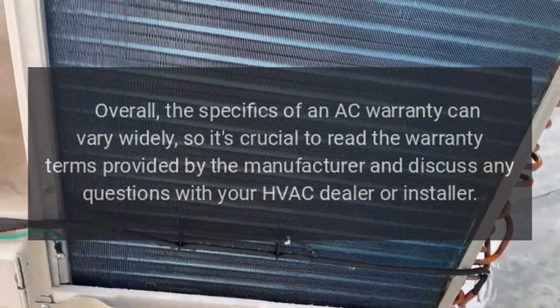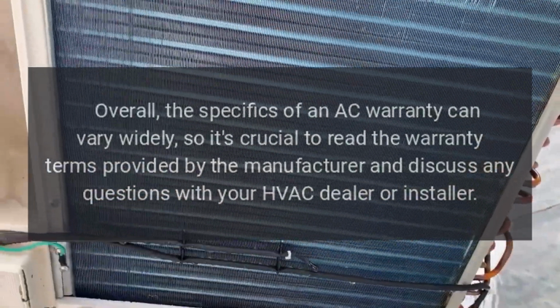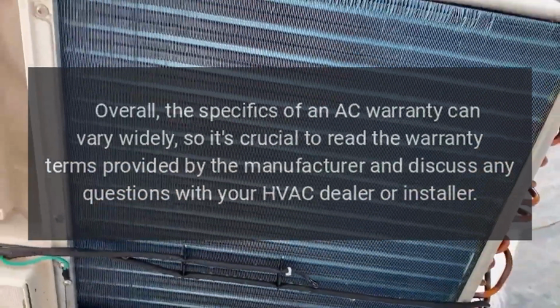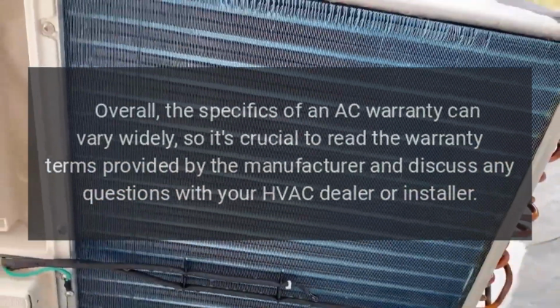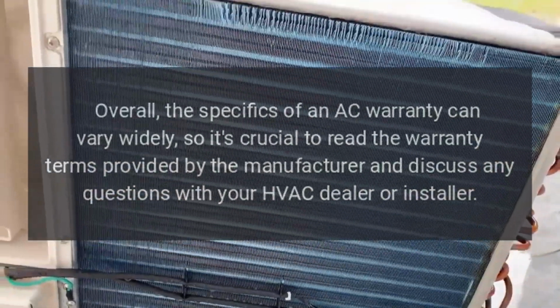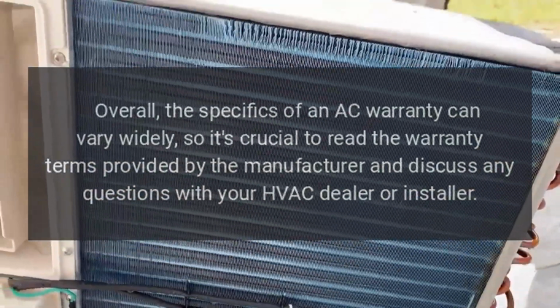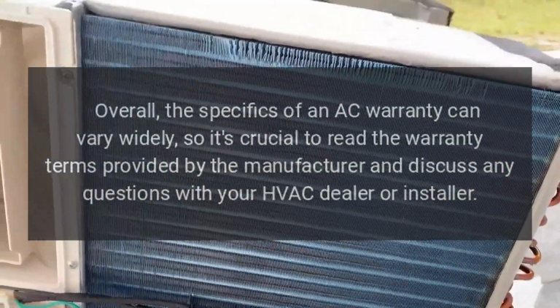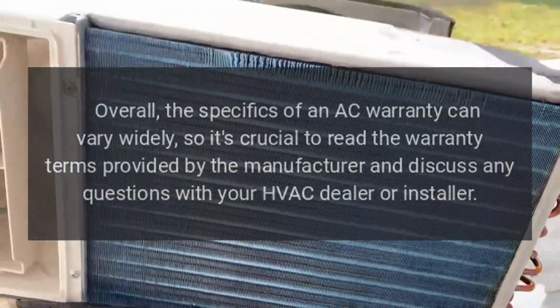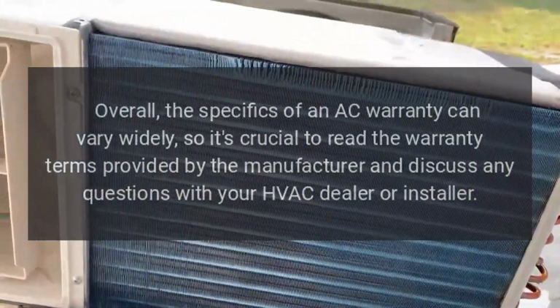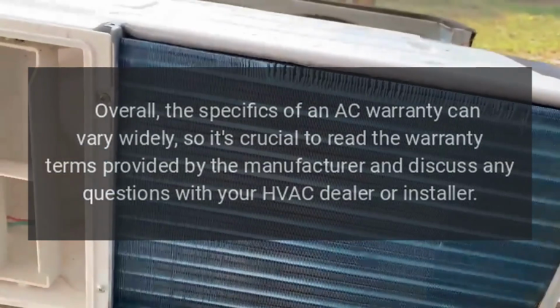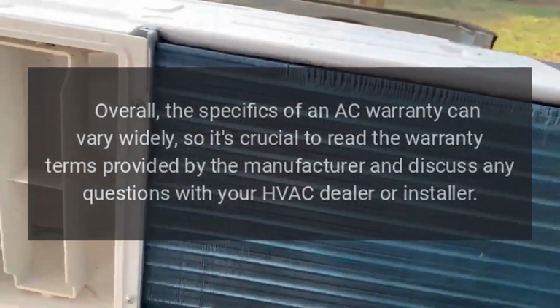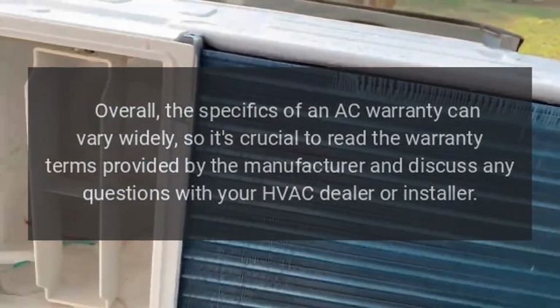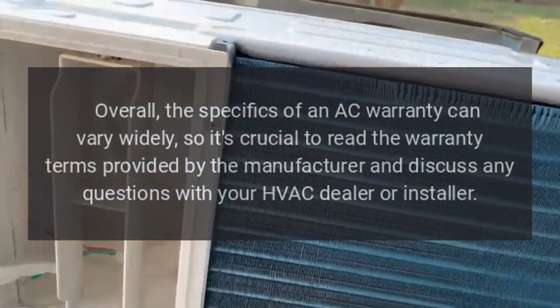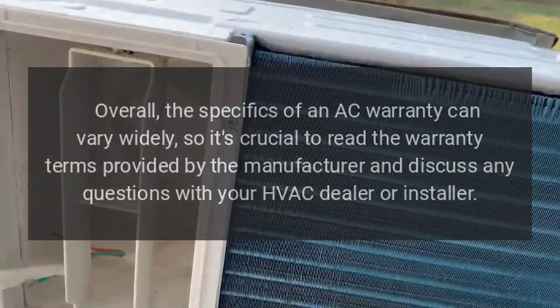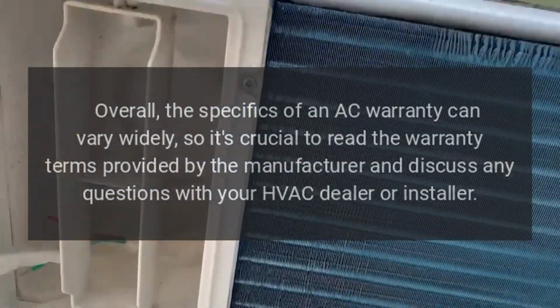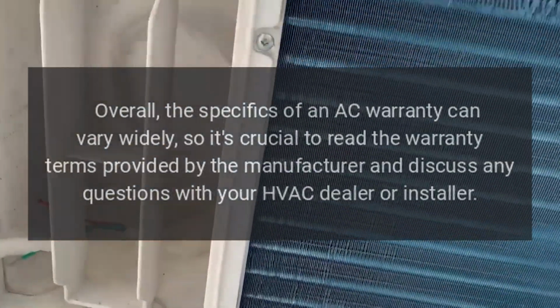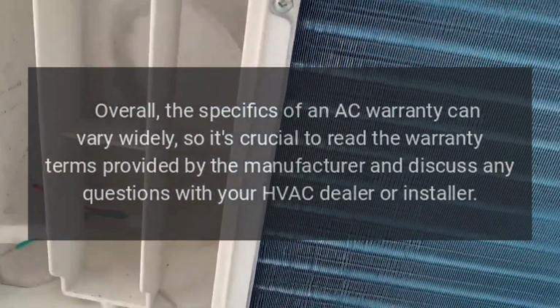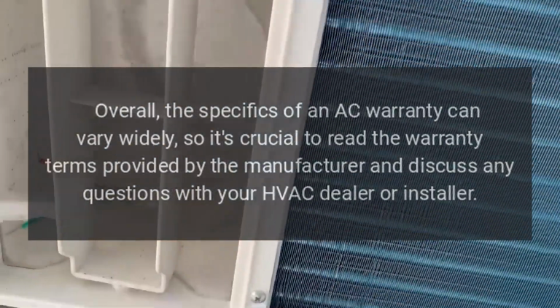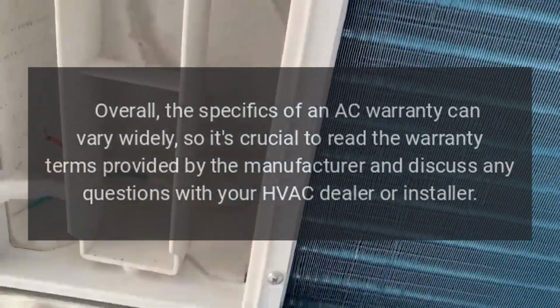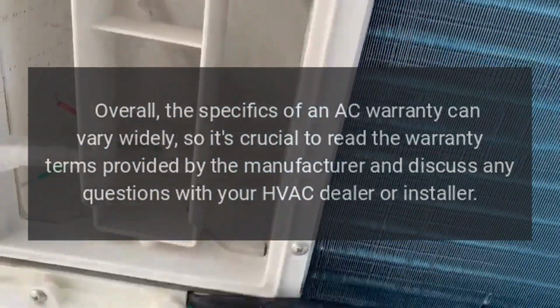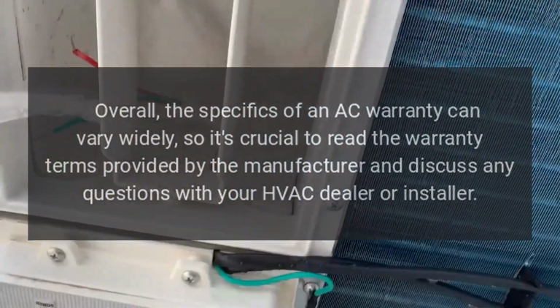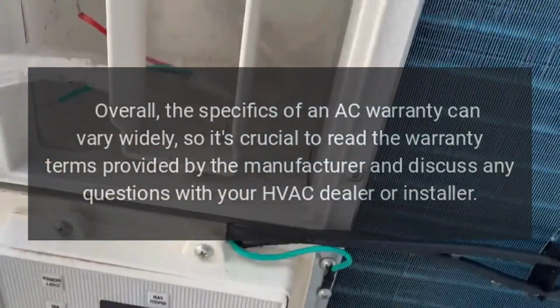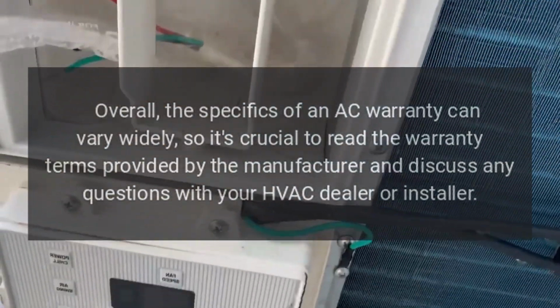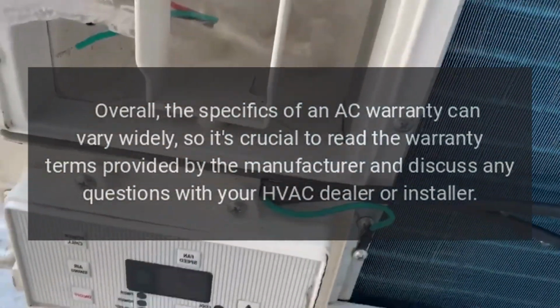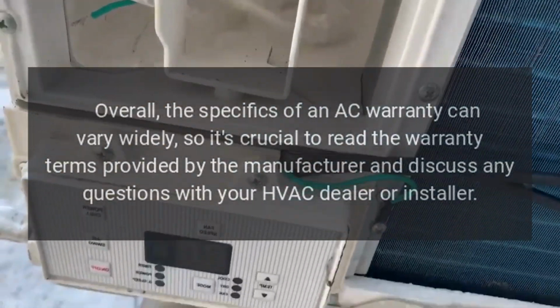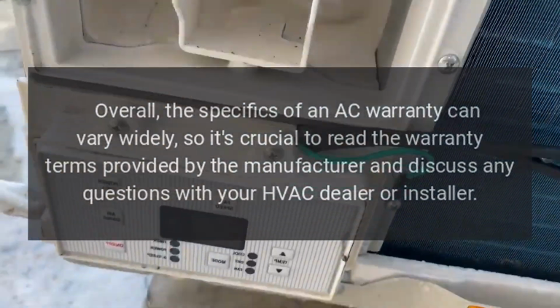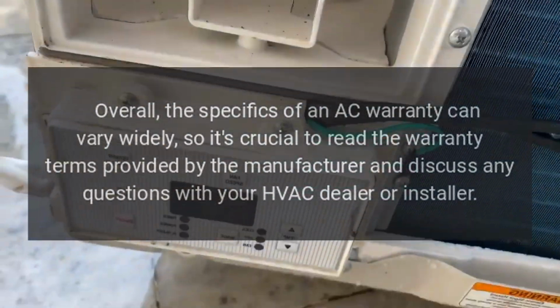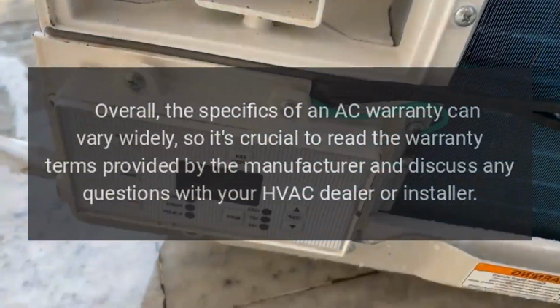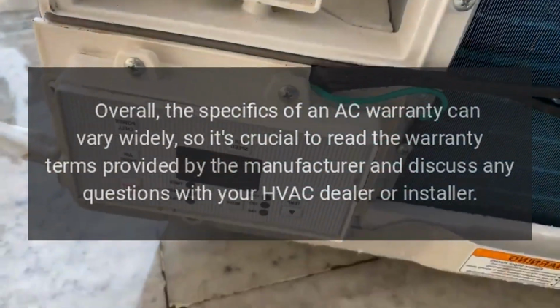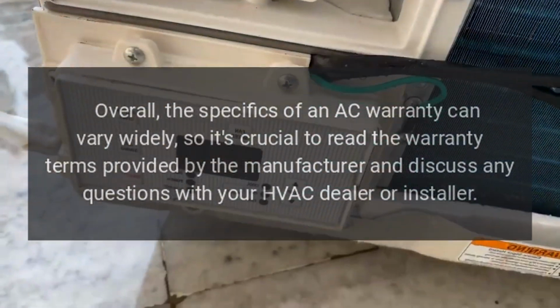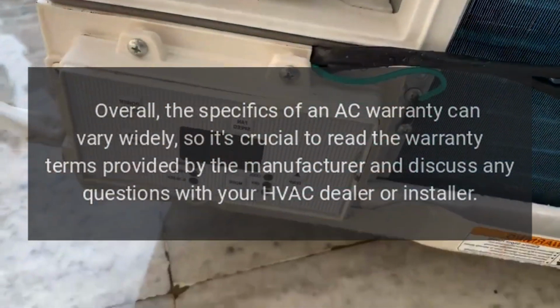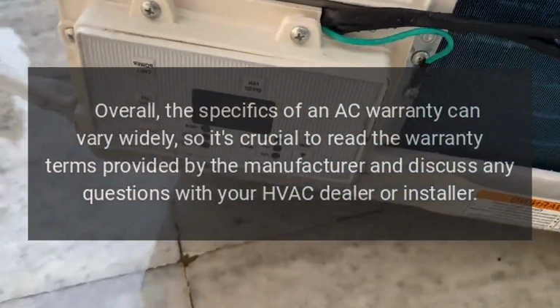Overall, the specifics of an AC warranty can vary widely, so it's crucial to read the warranty terms provided by the manufacturer and discuss any questions with your HVAC dealer or installer.